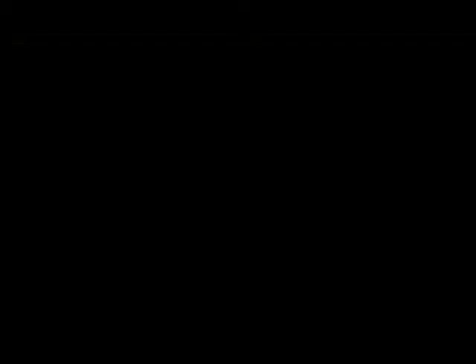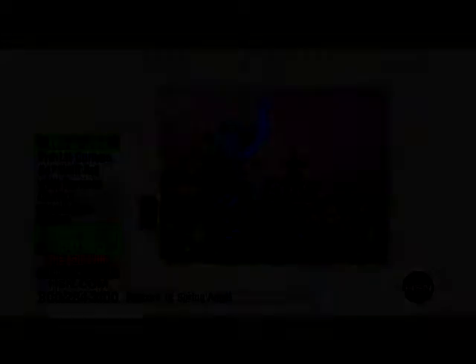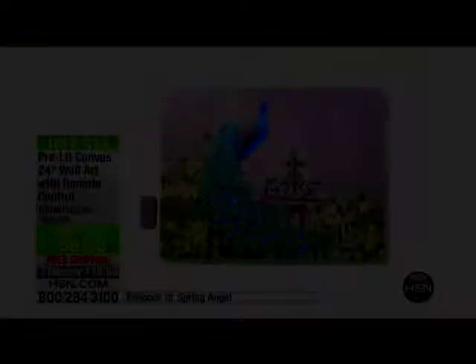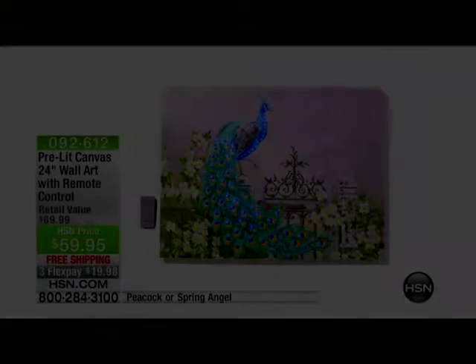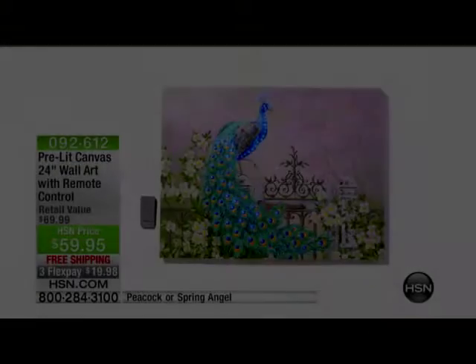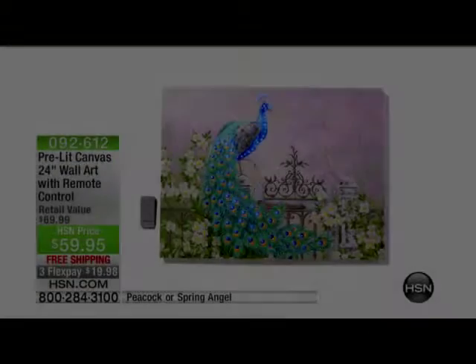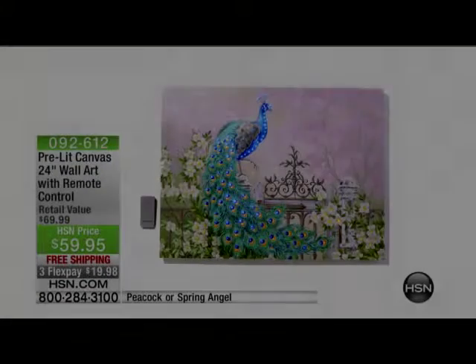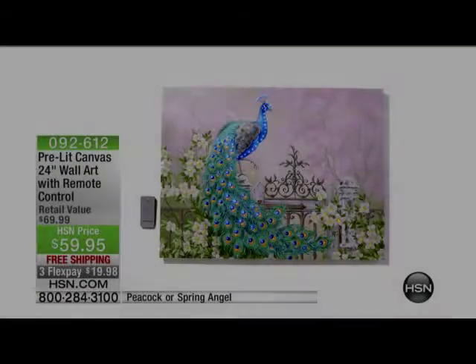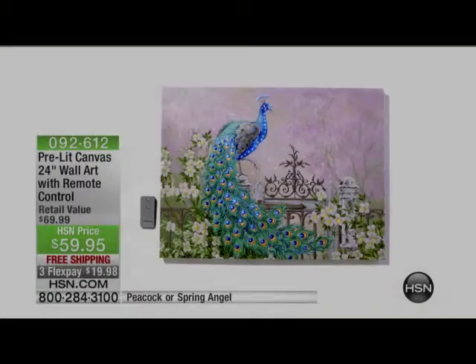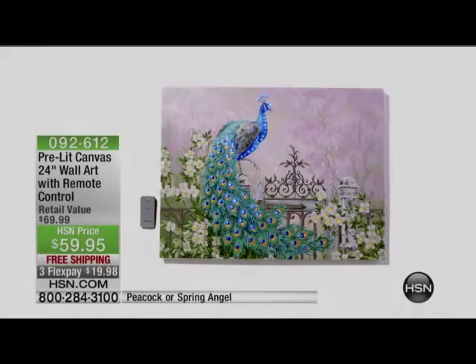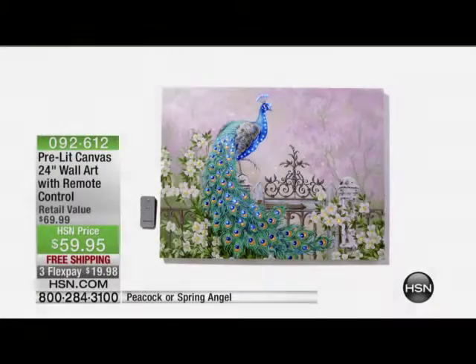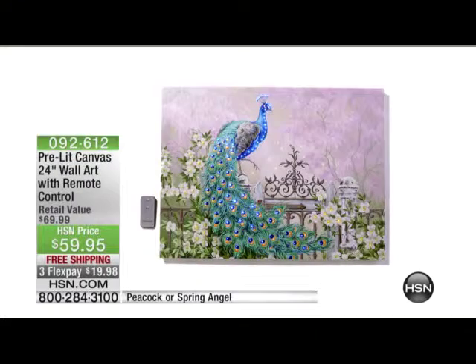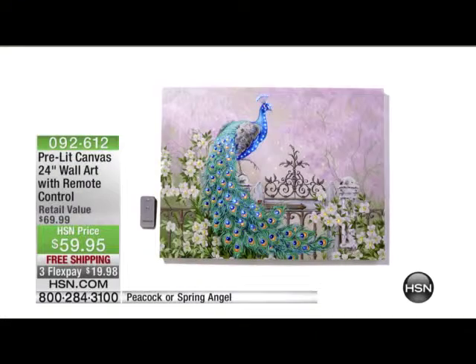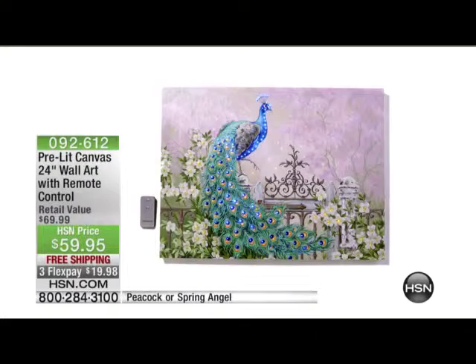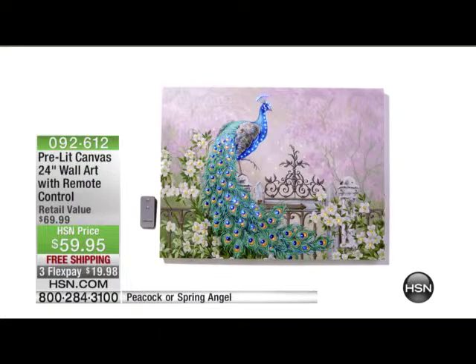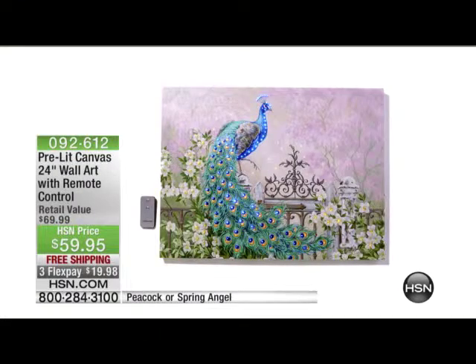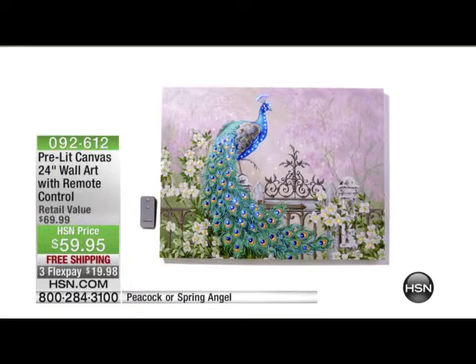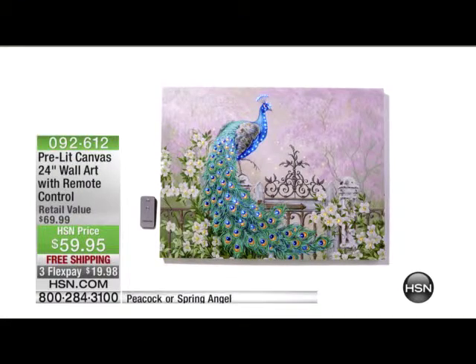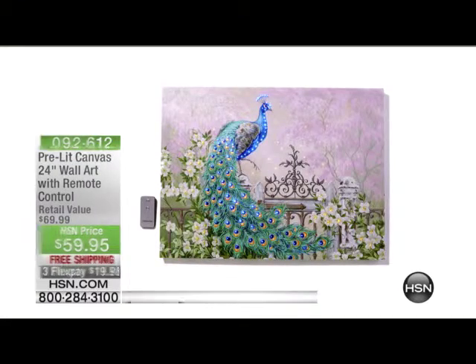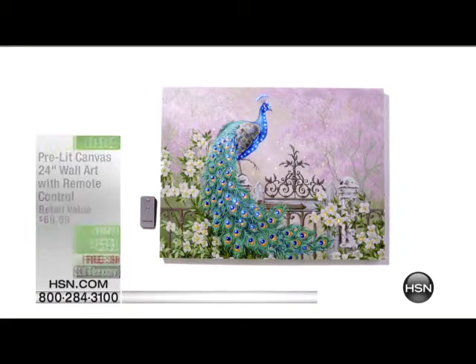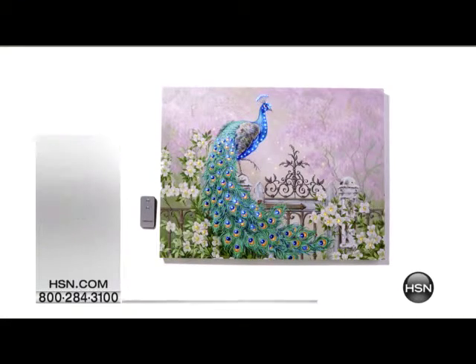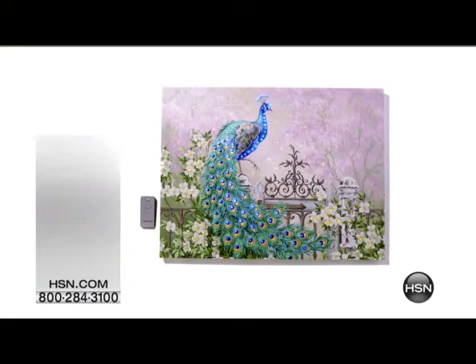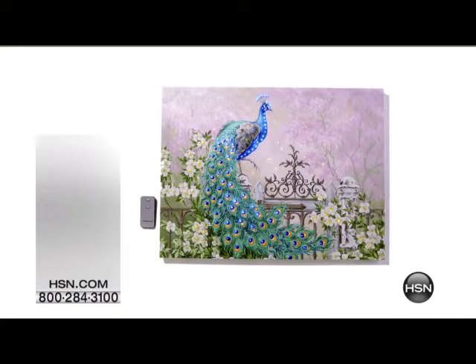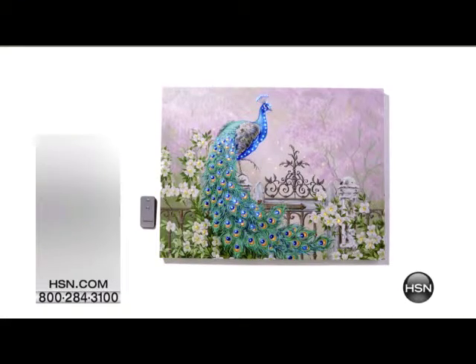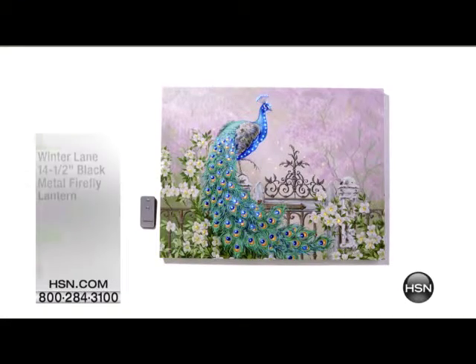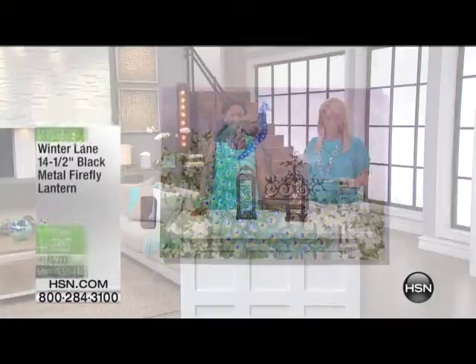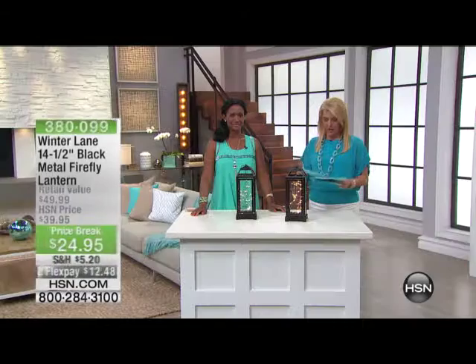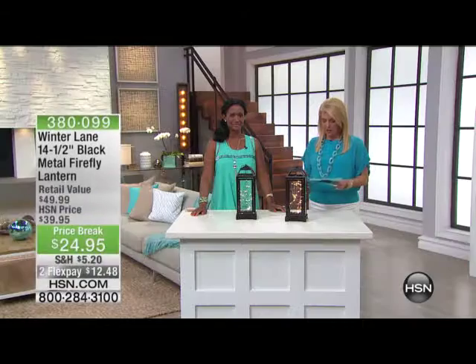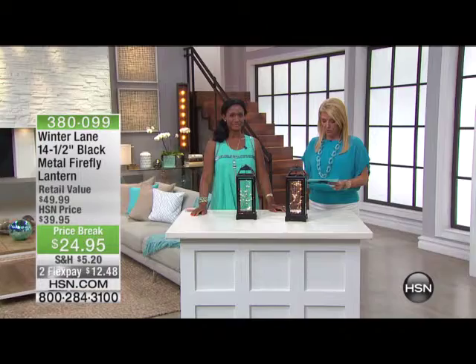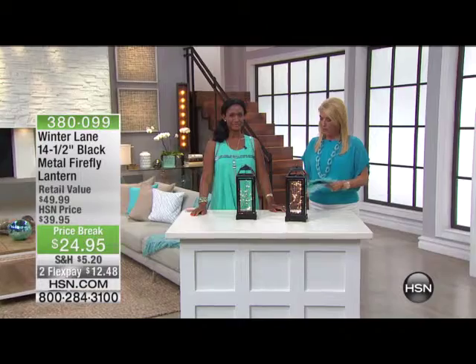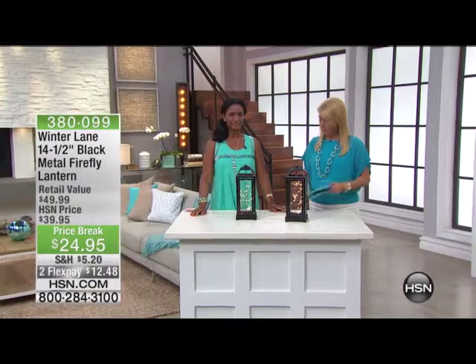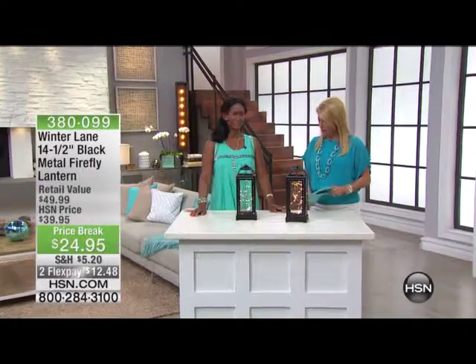Put it up on your wall and love. So those are coming up as well. We have three flex pays and free shipping for tonight only on those.